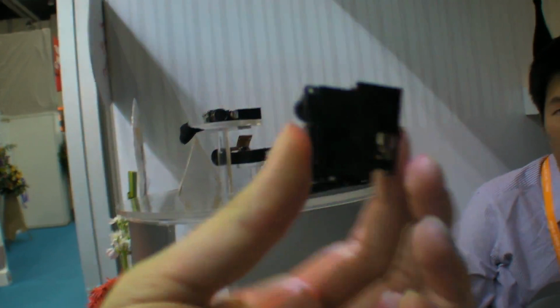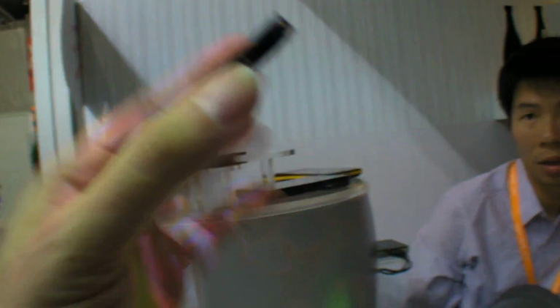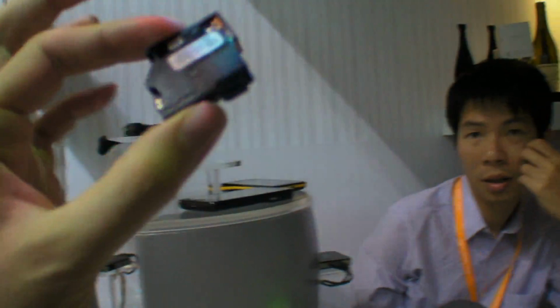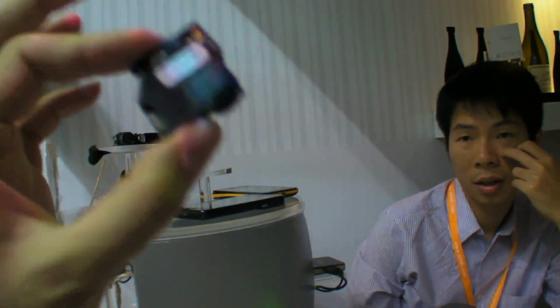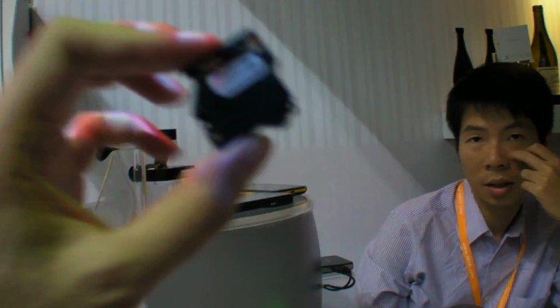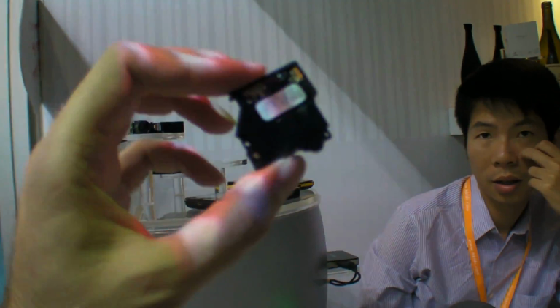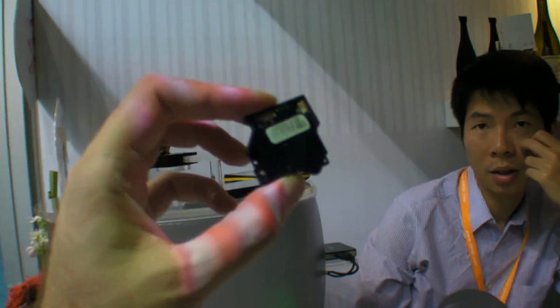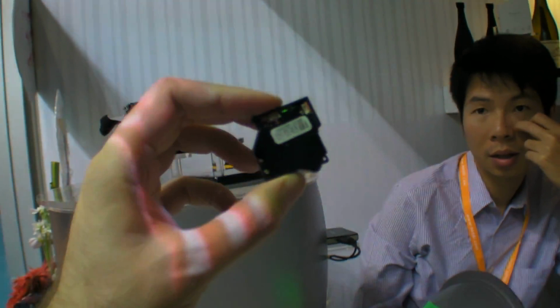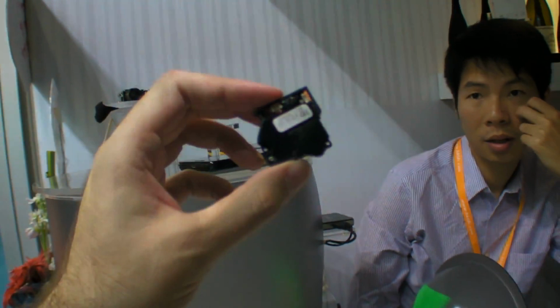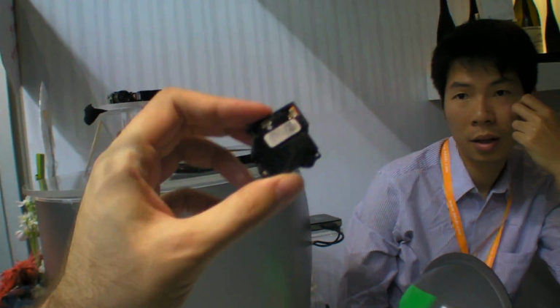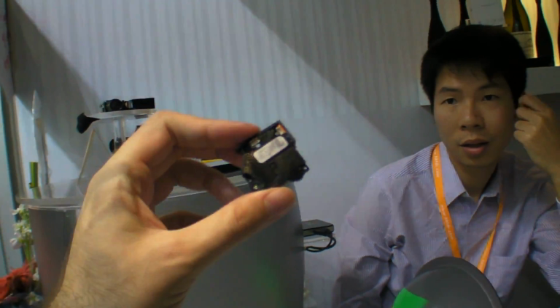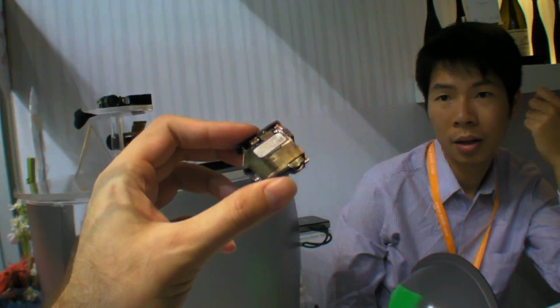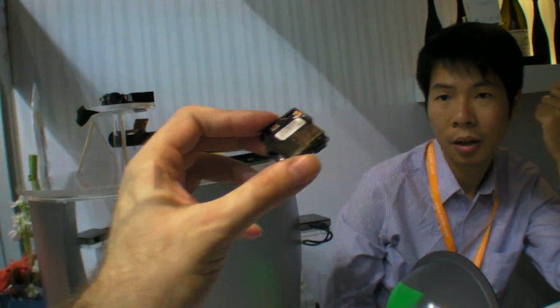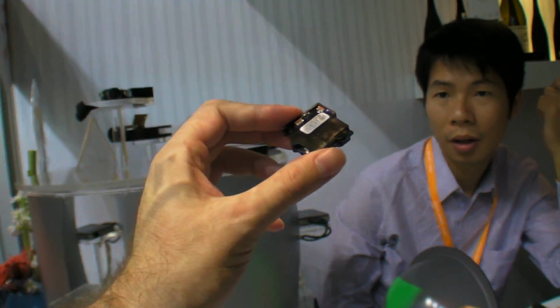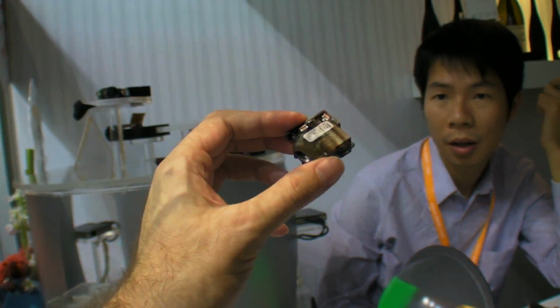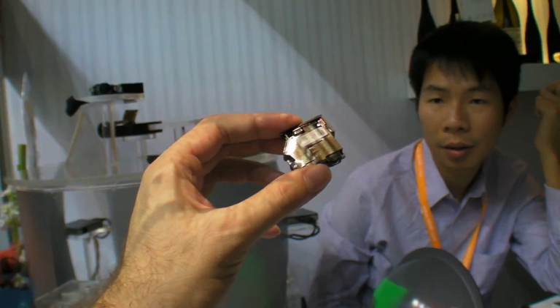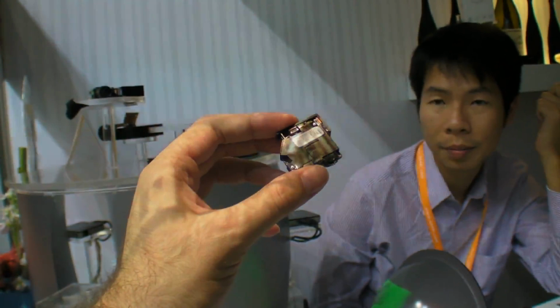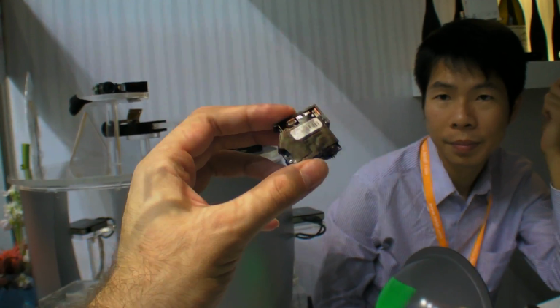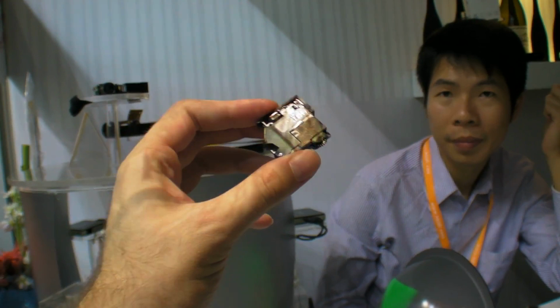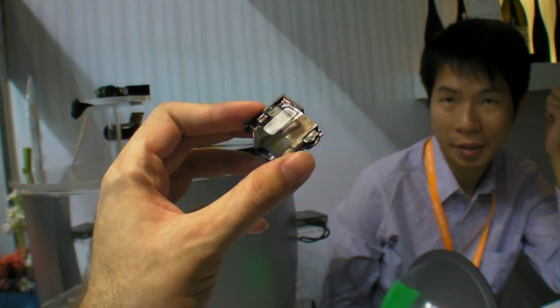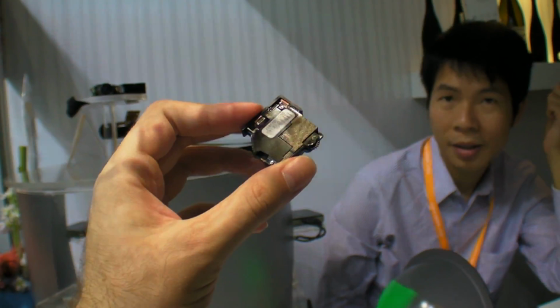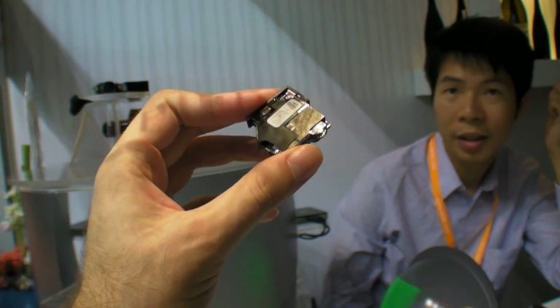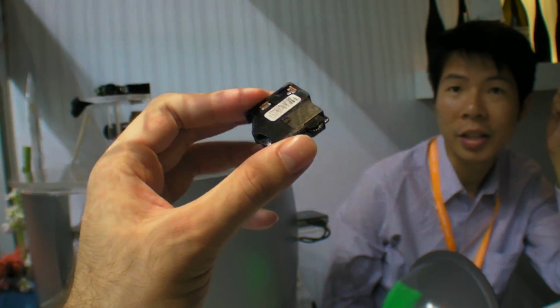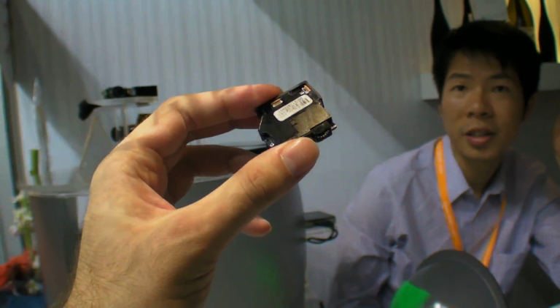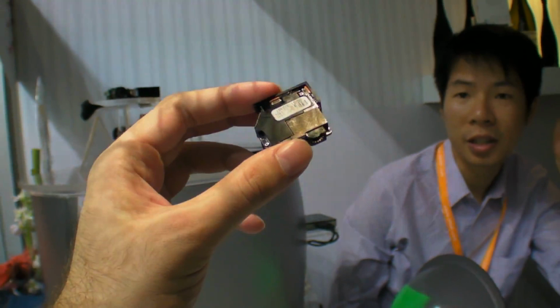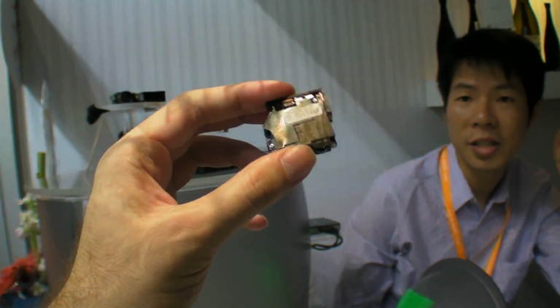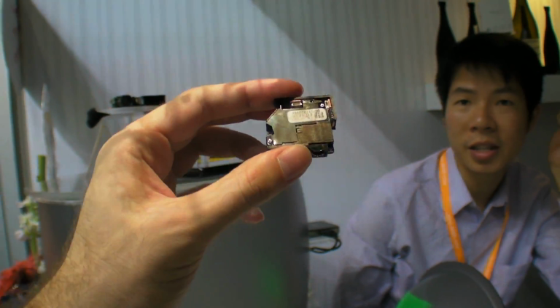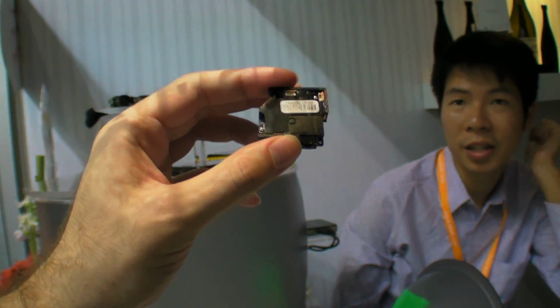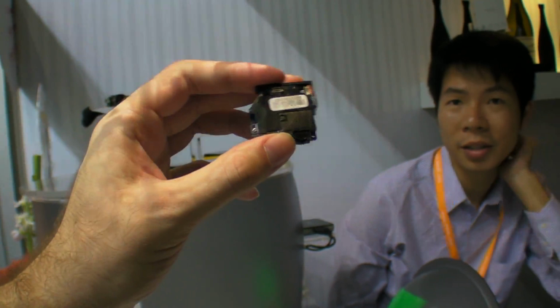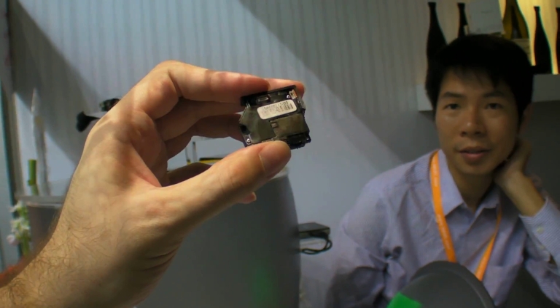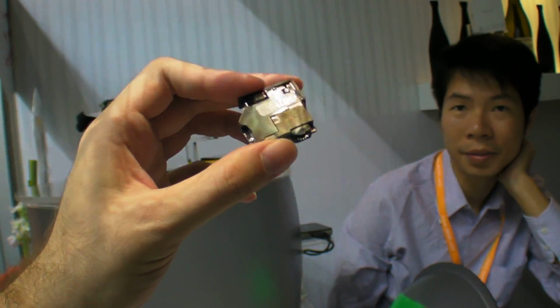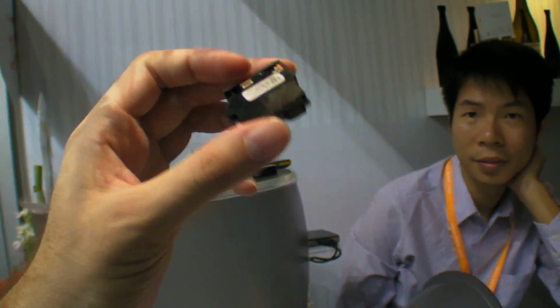Where do you make this? In China? Made in China? In Shenzhen.